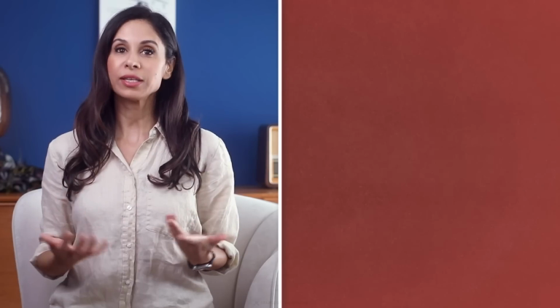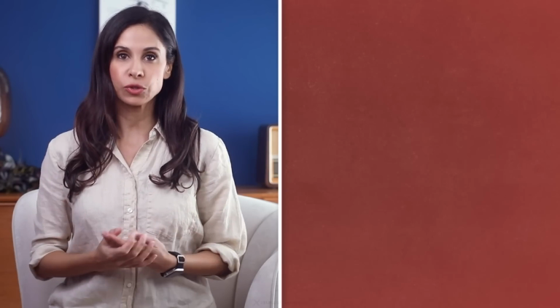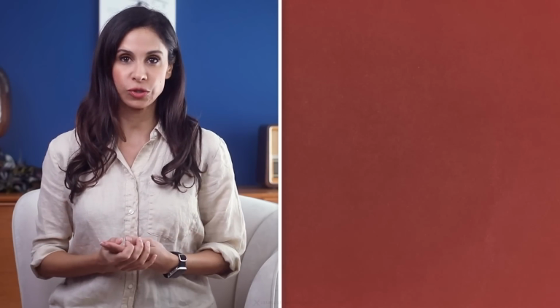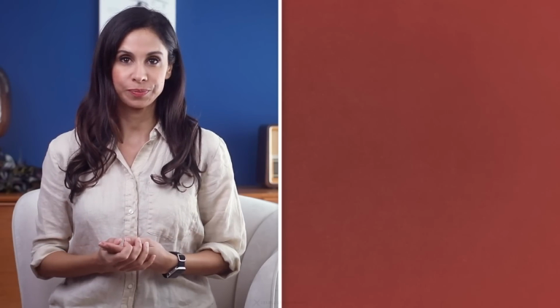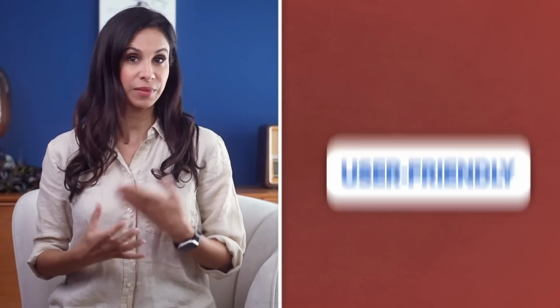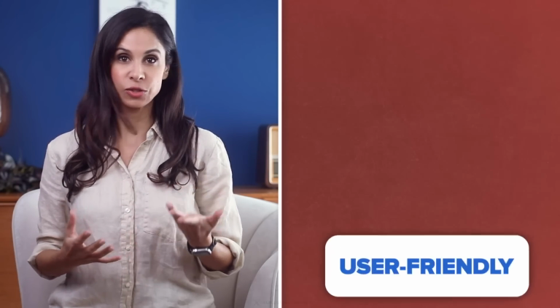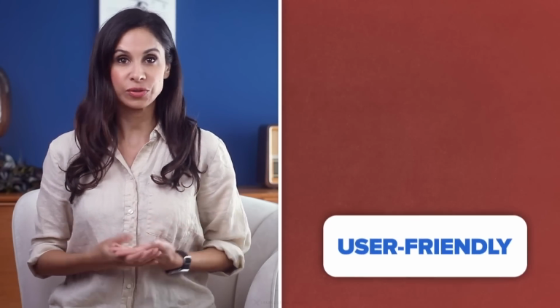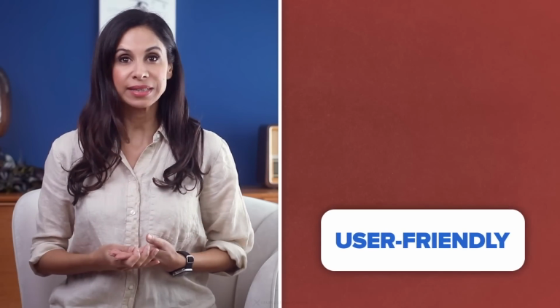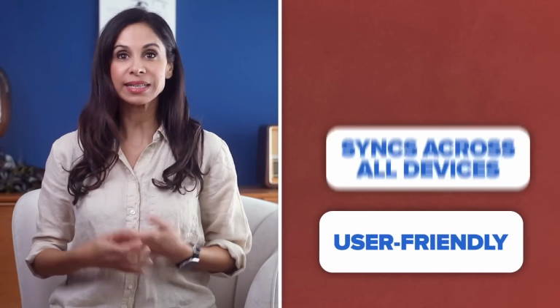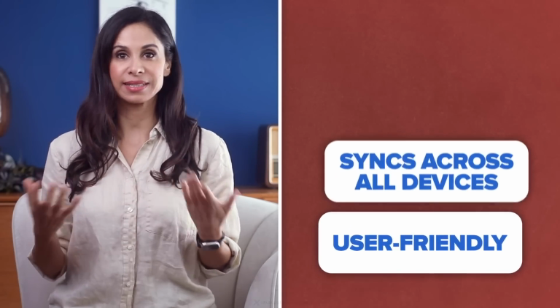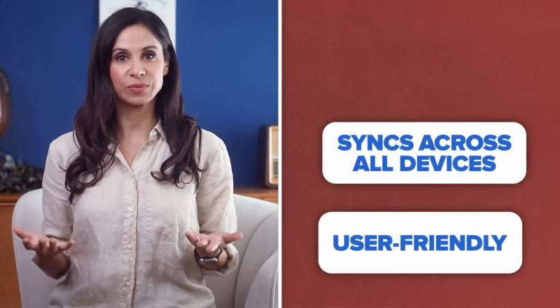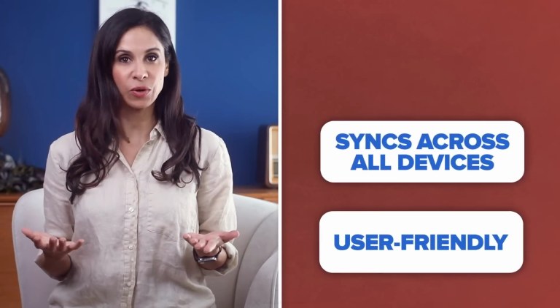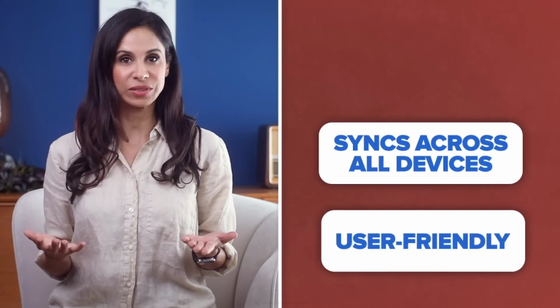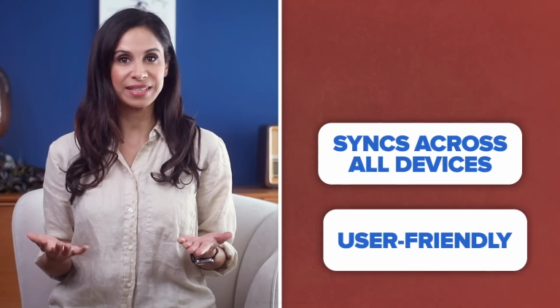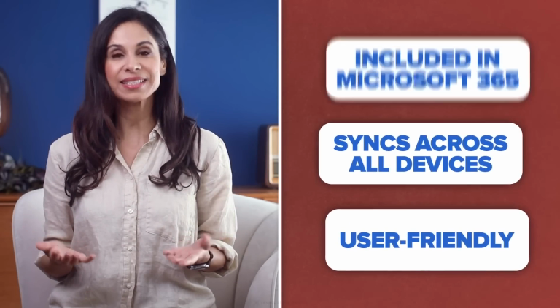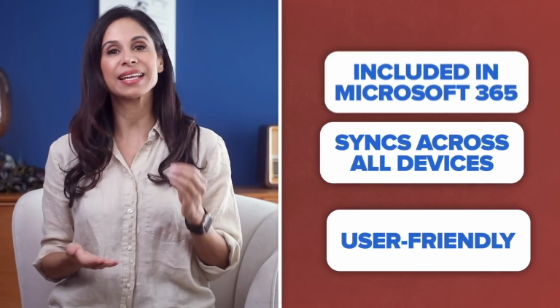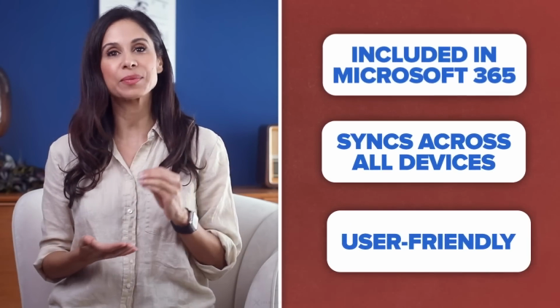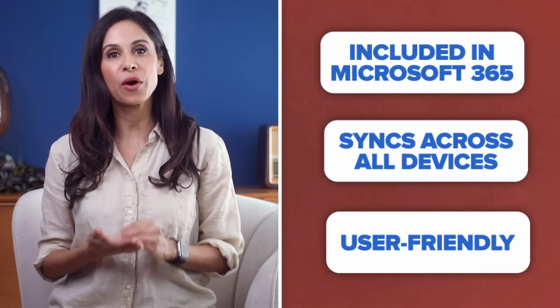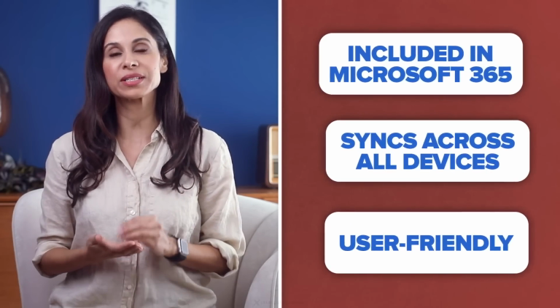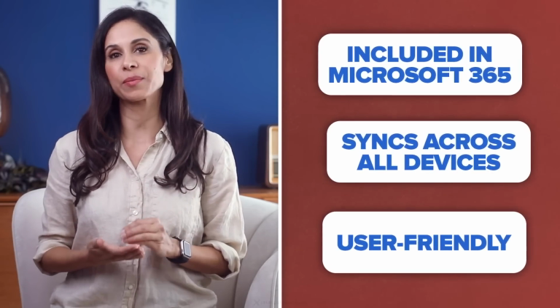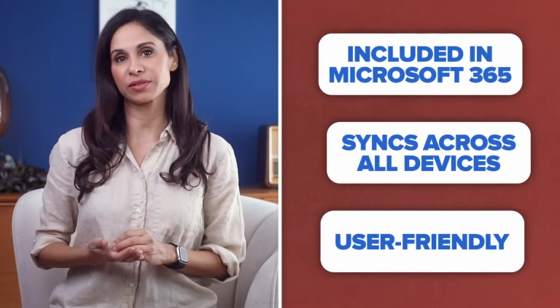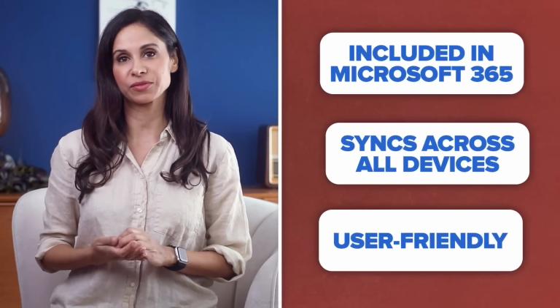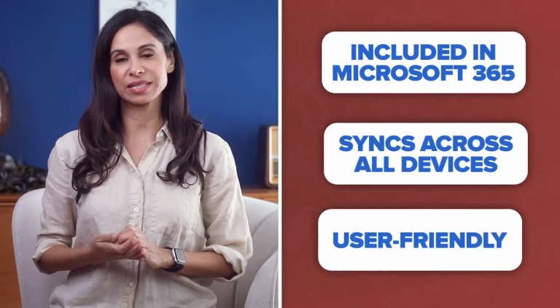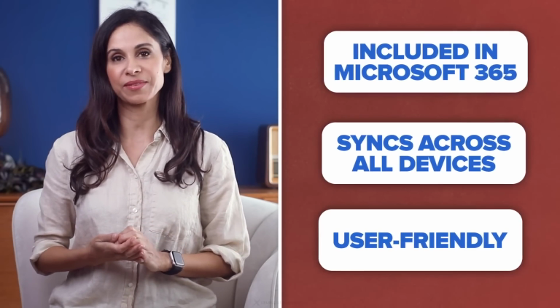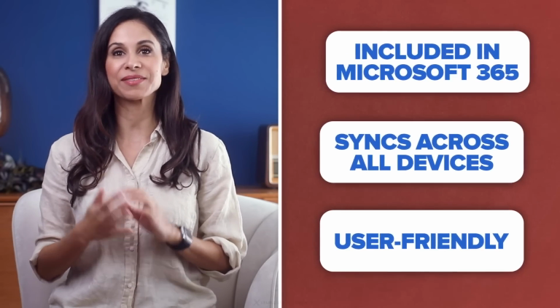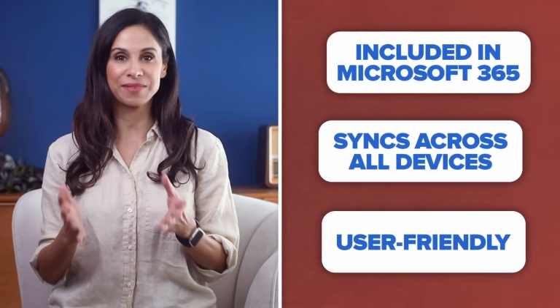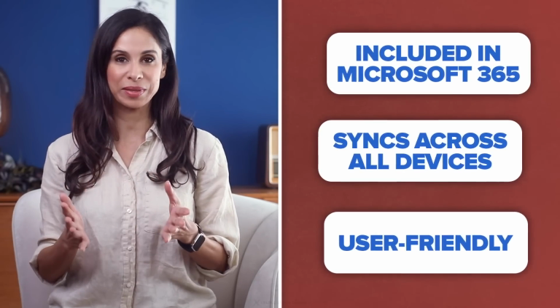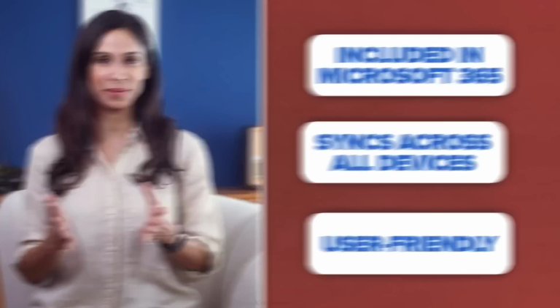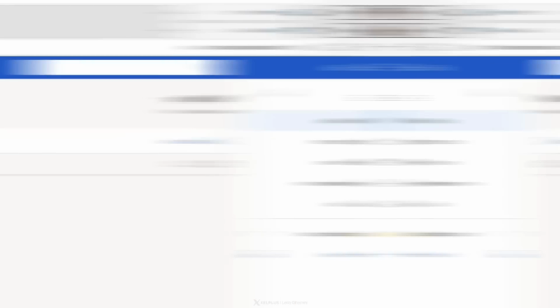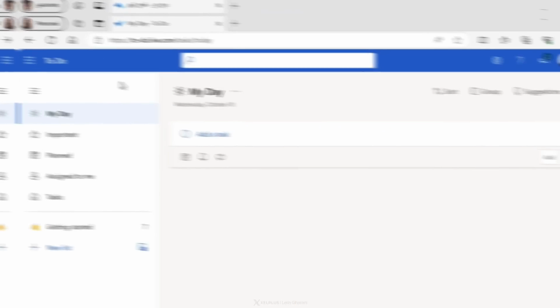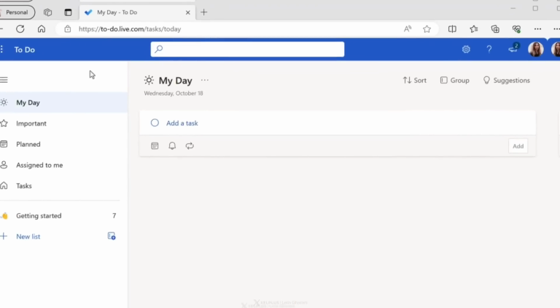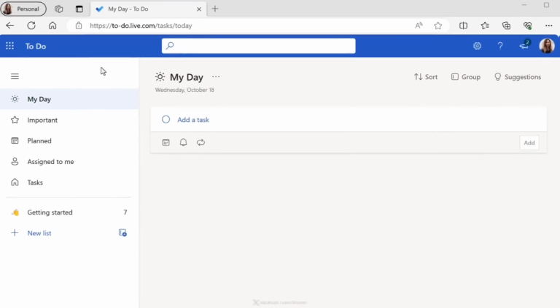Why use To-Do? It's user-friendly, it syncs with all your devices, and it's a part of the Microsoft 365 family. Let's dive in.